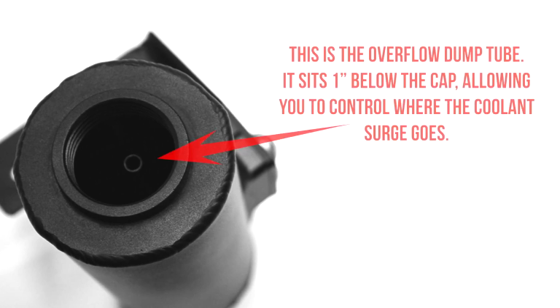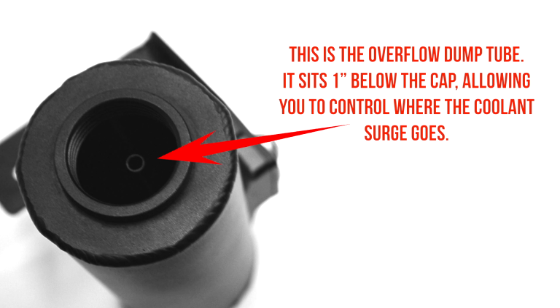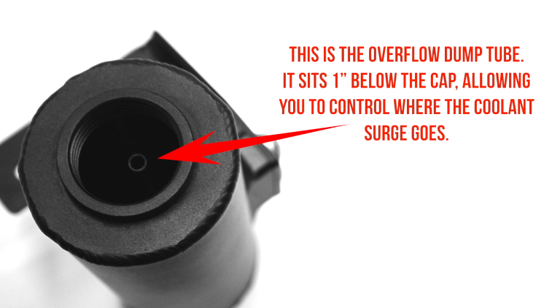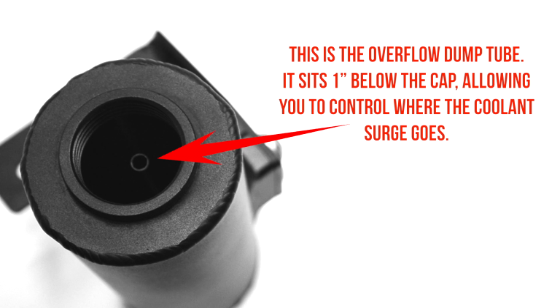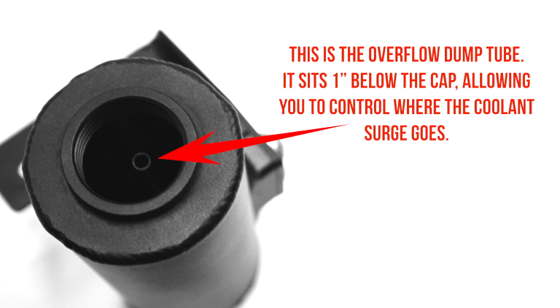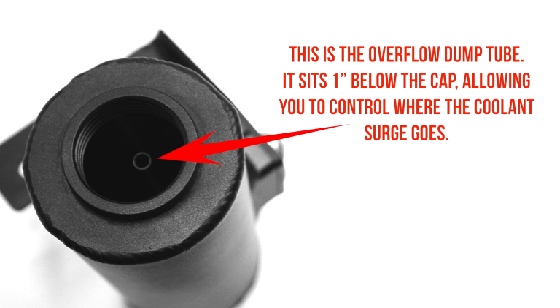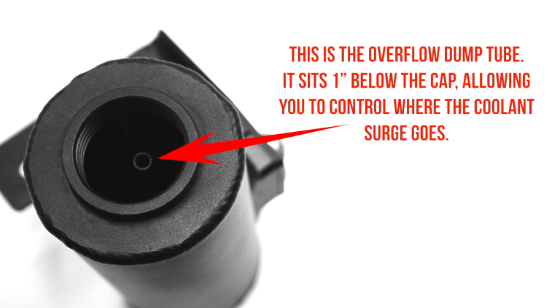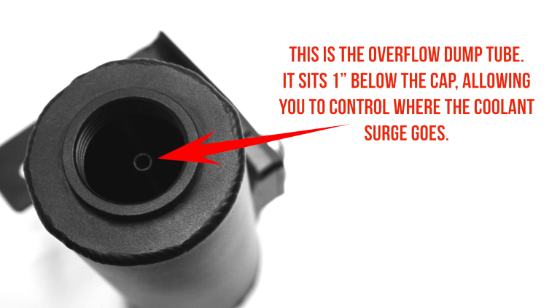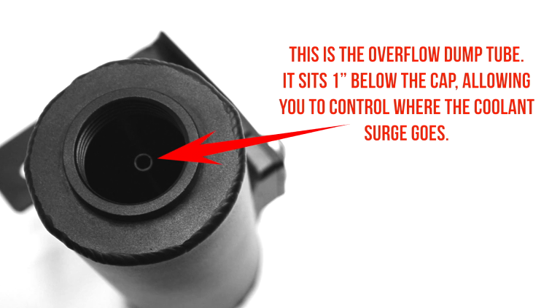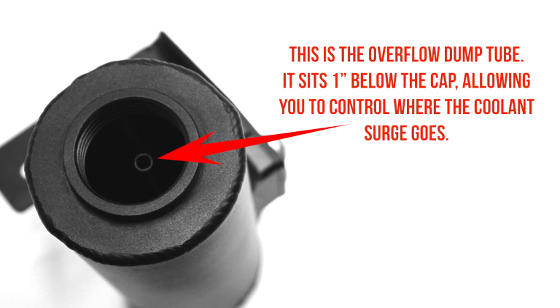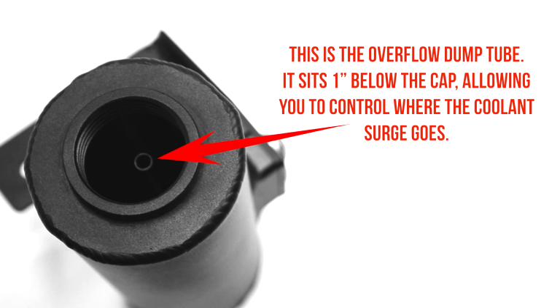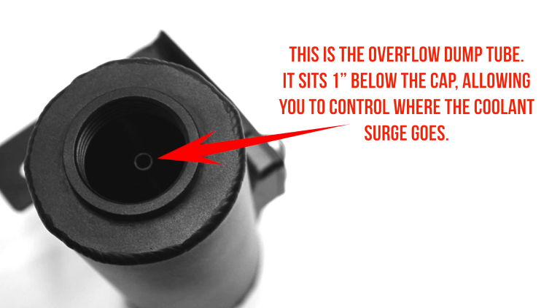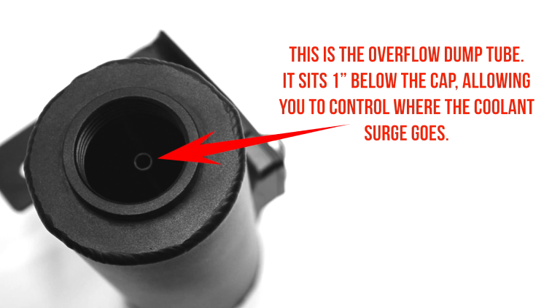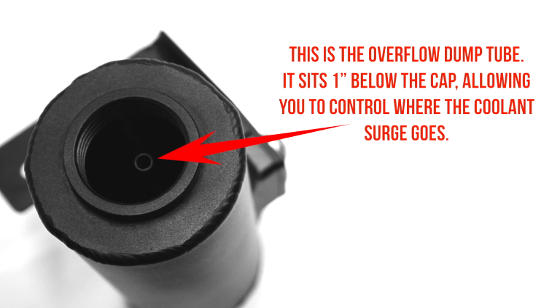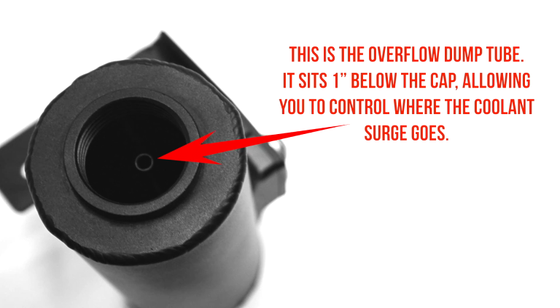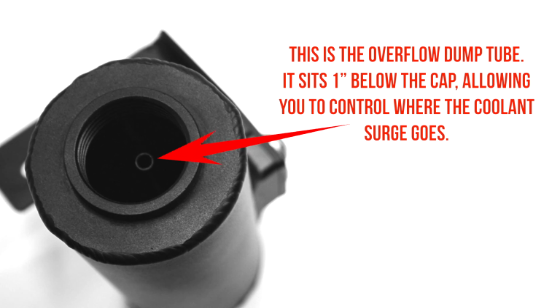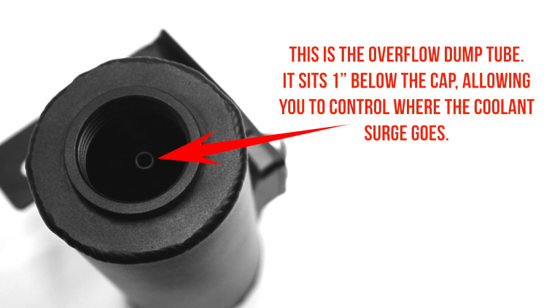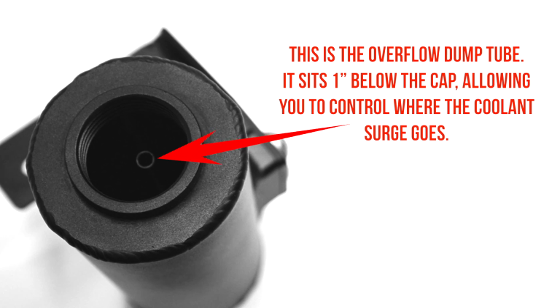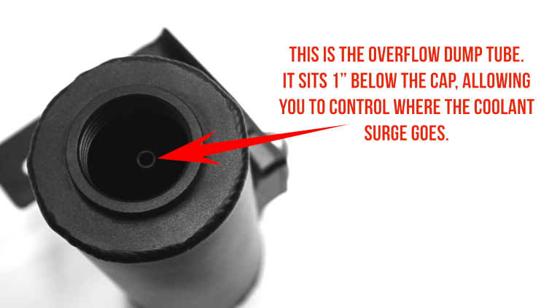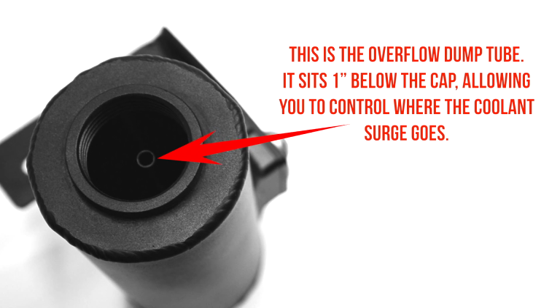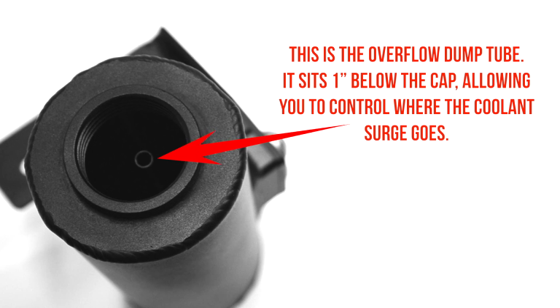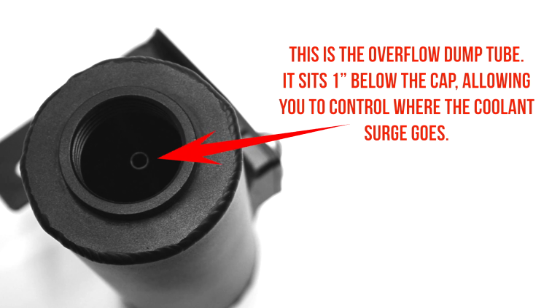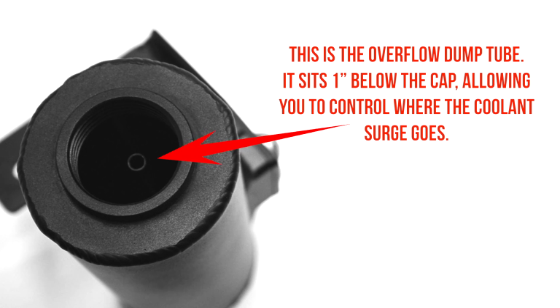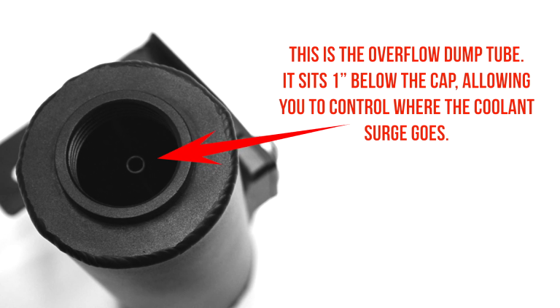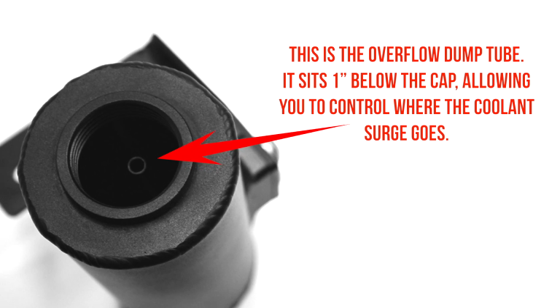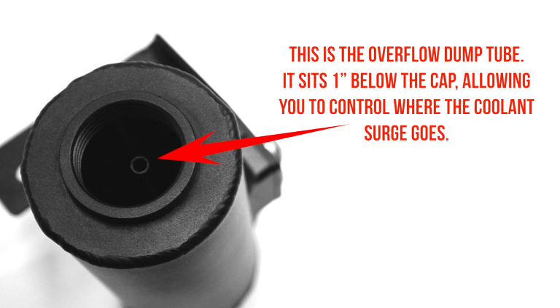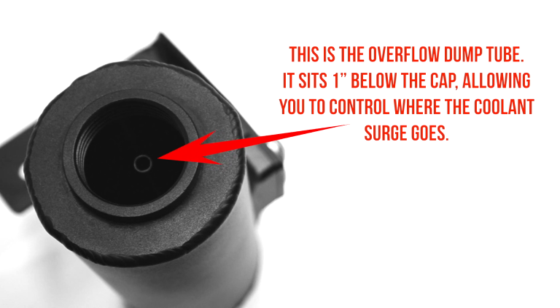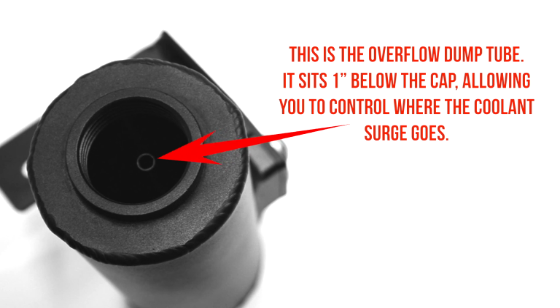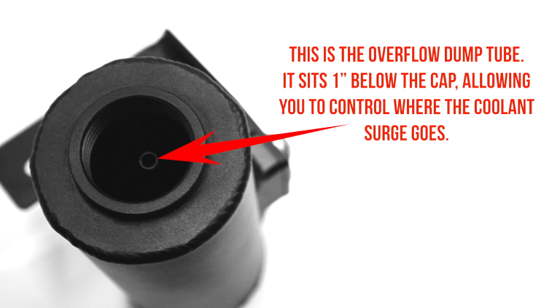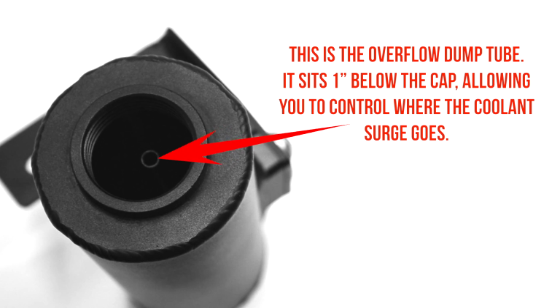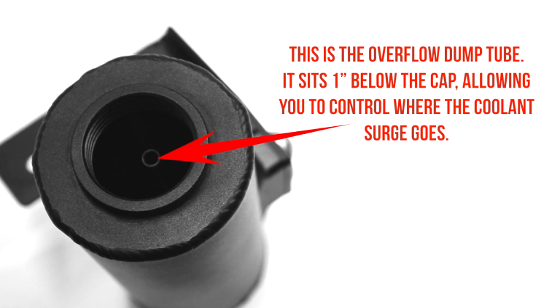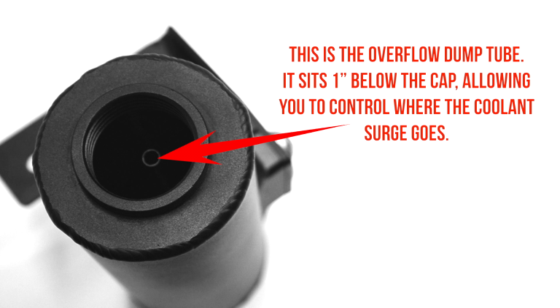This is the overflow dump tube. It sits one inch below the cap, allowing you to control where the coolant surge goes.